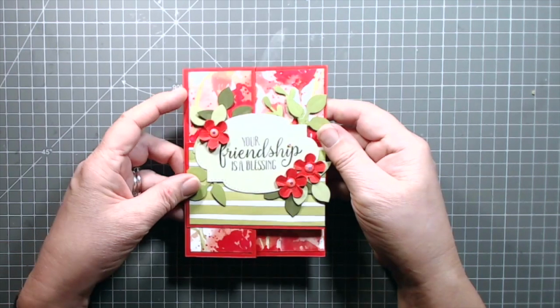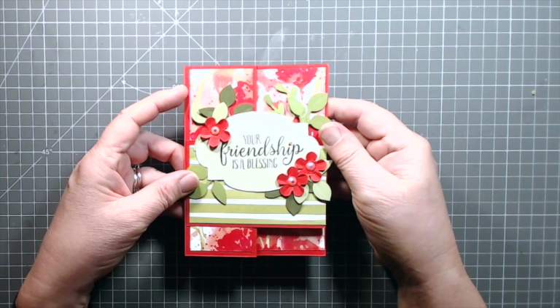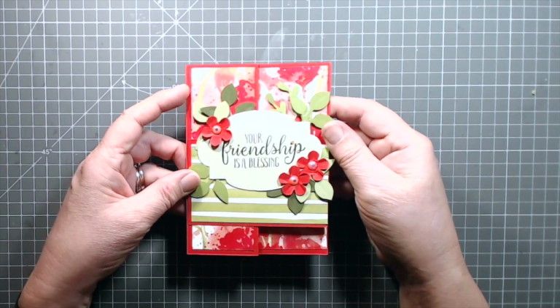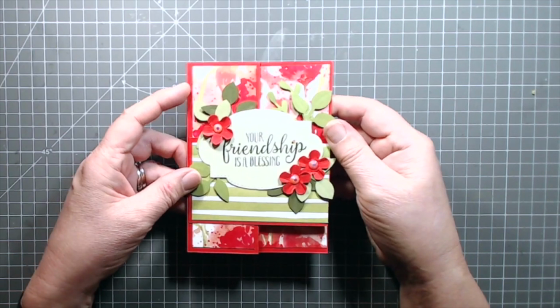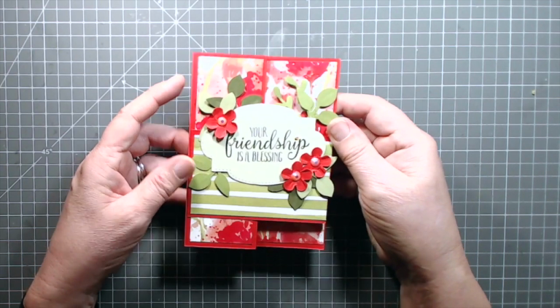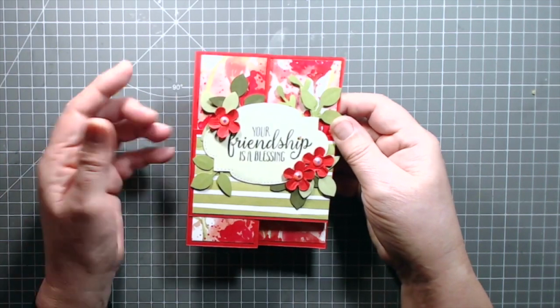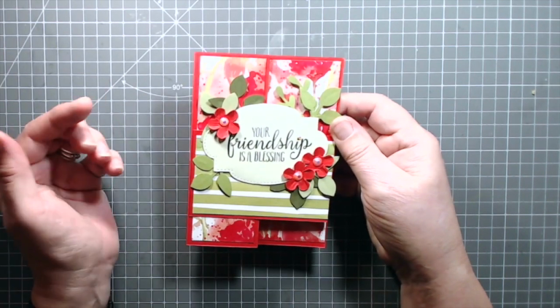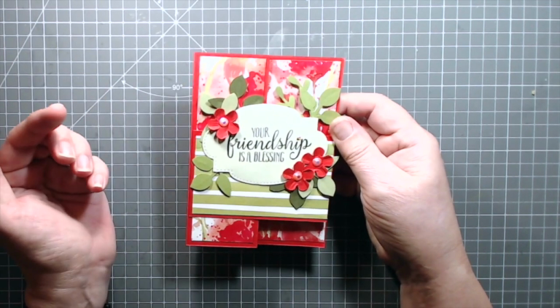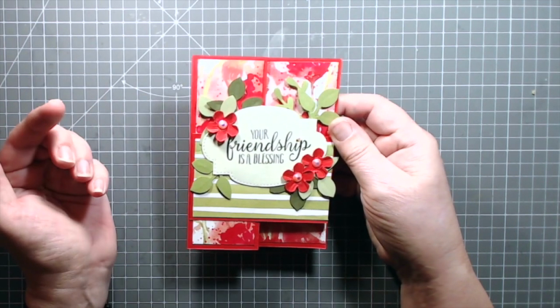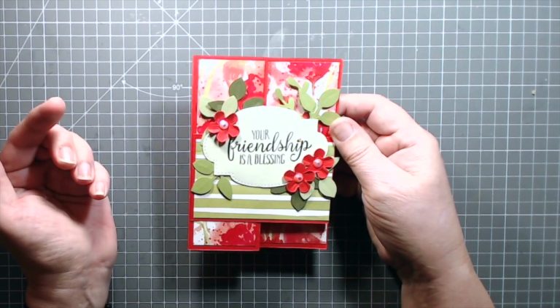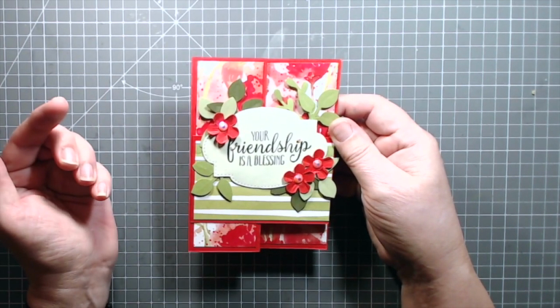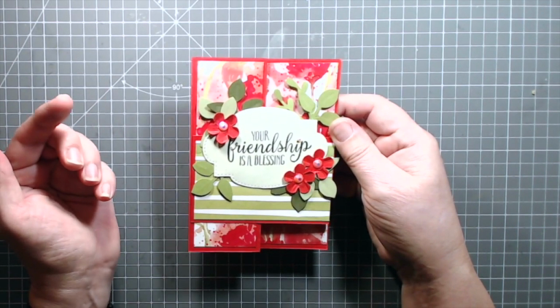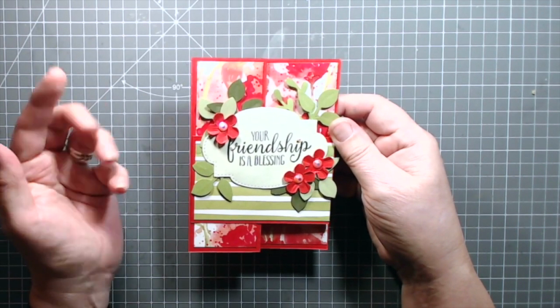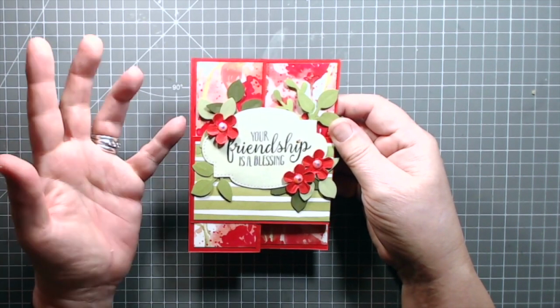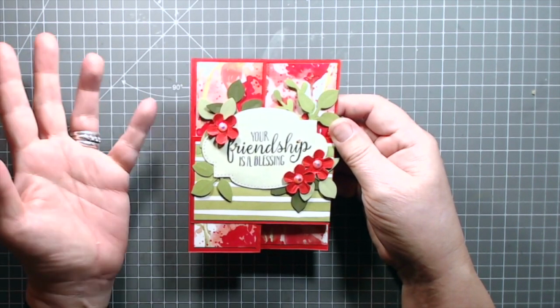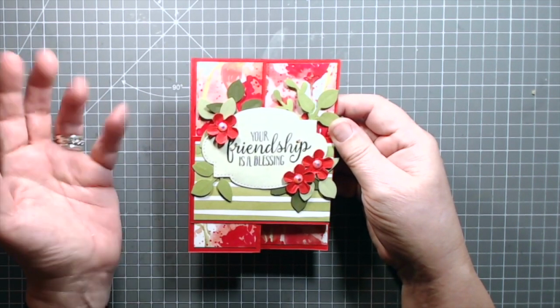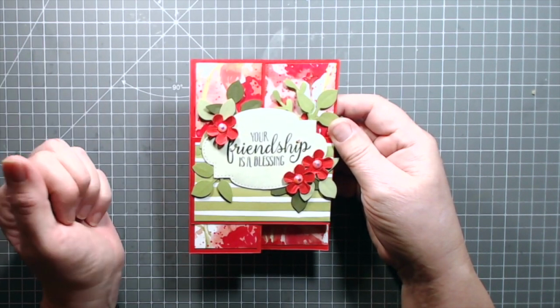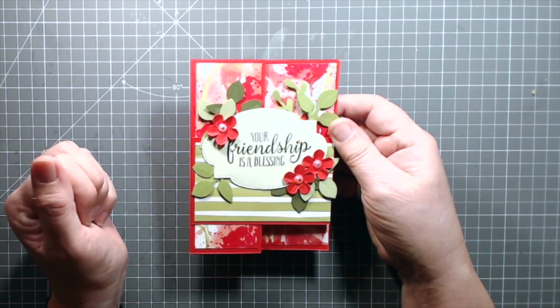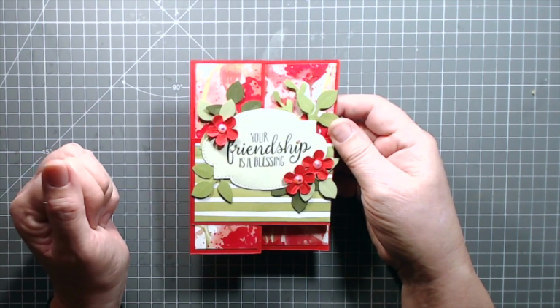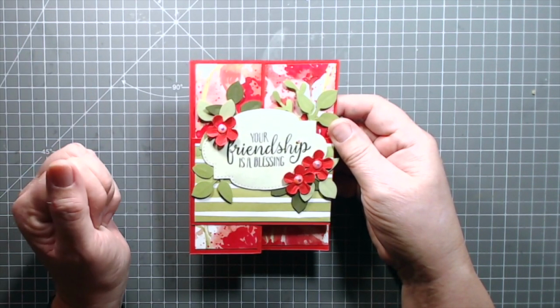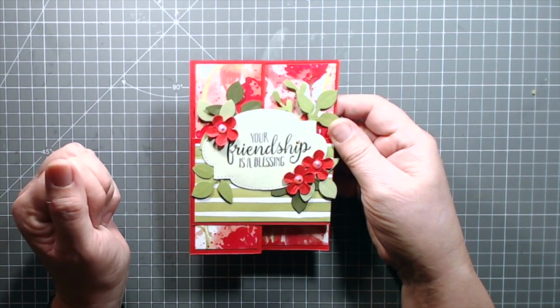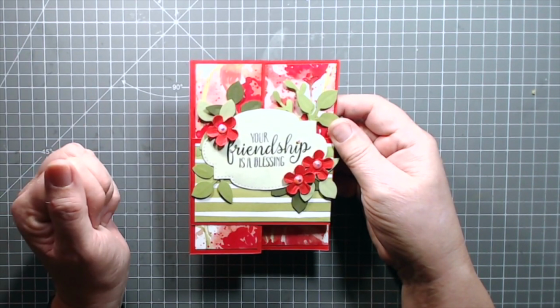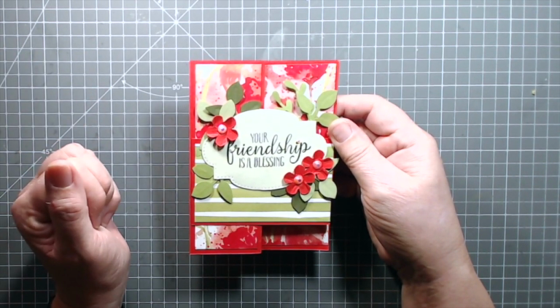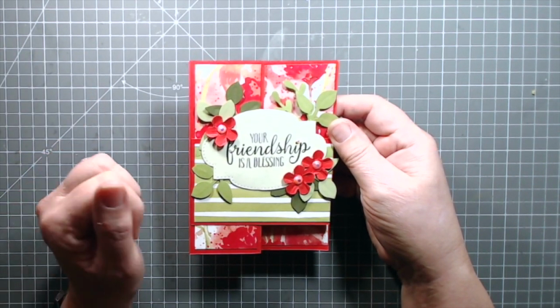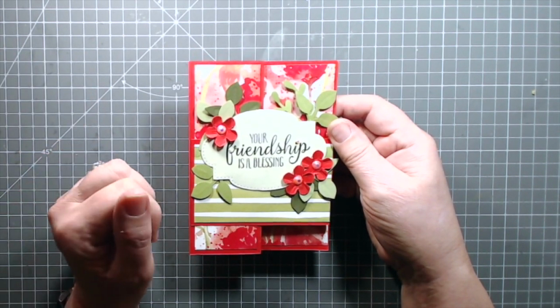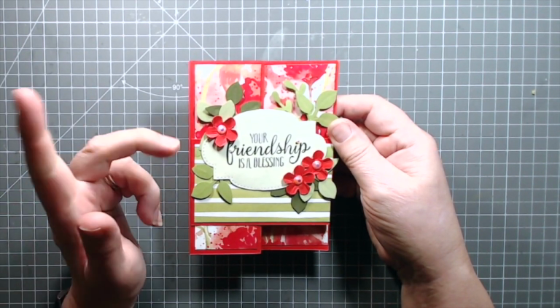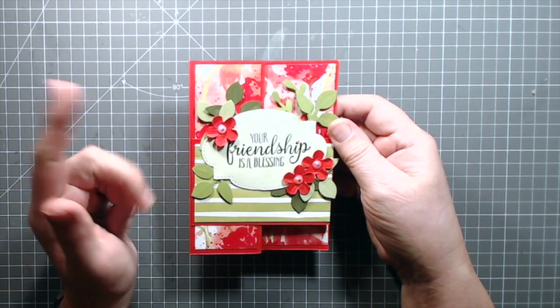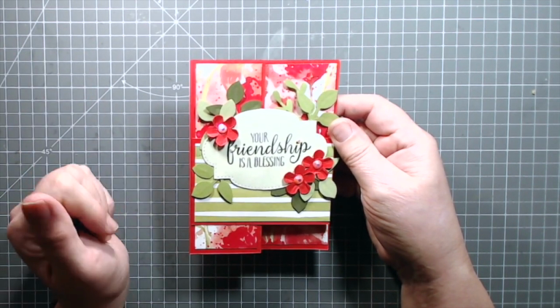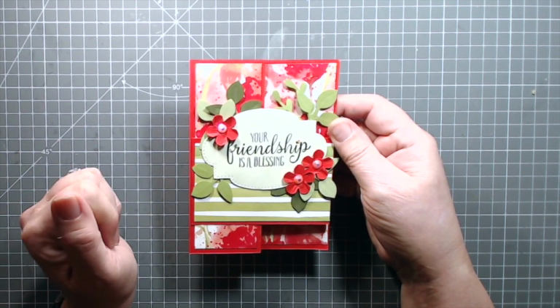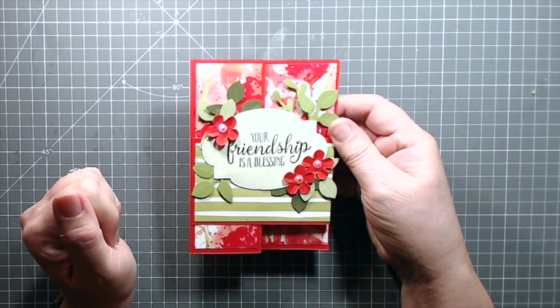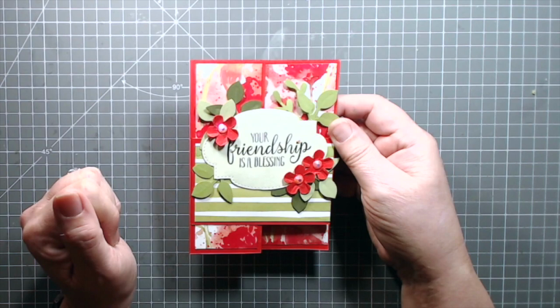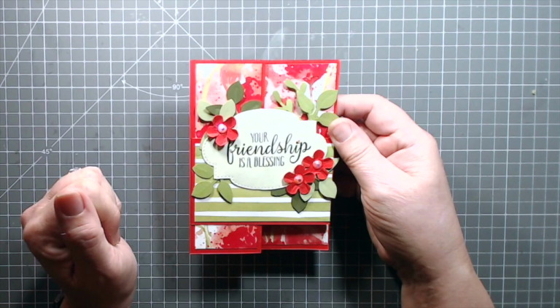Hi everybody, it's Ciaran here from tuppenscolour.co.uk. Thank you very much for joining me and this is the card that I'm making today.